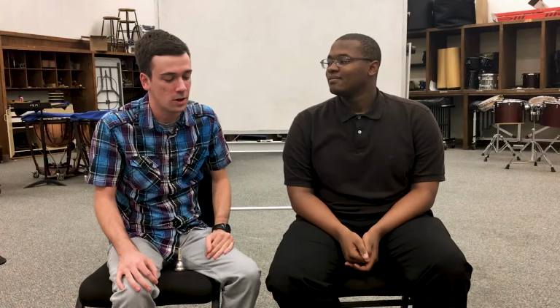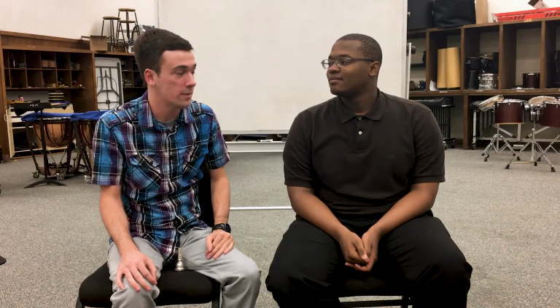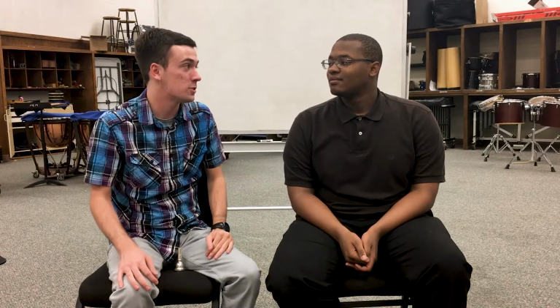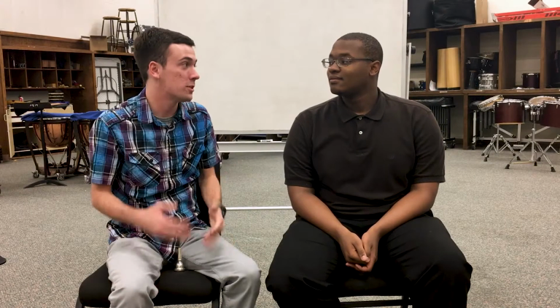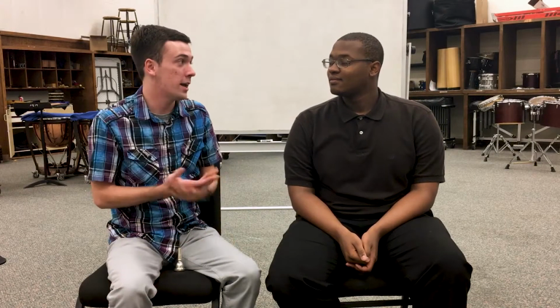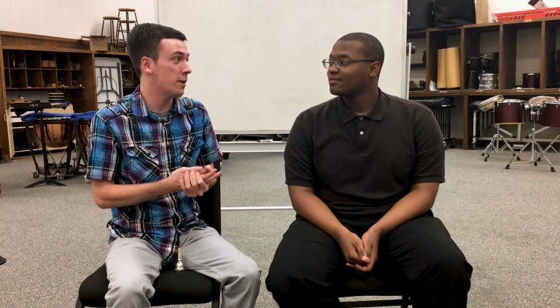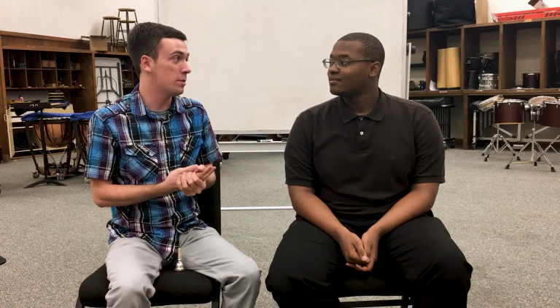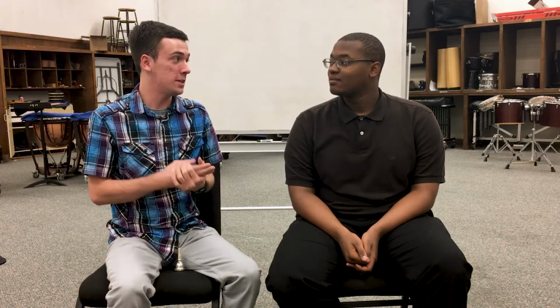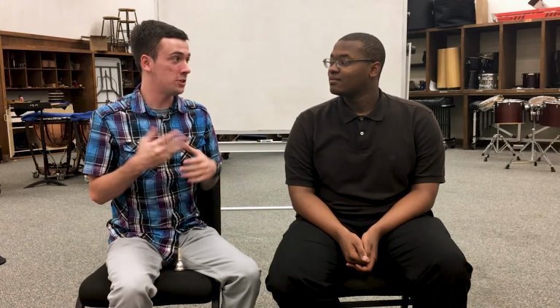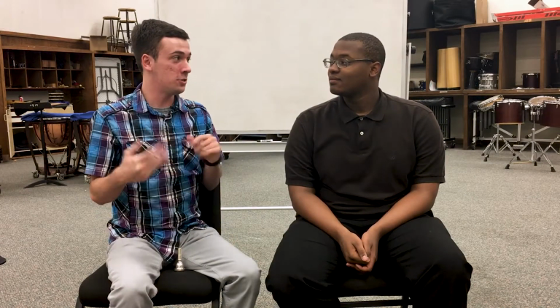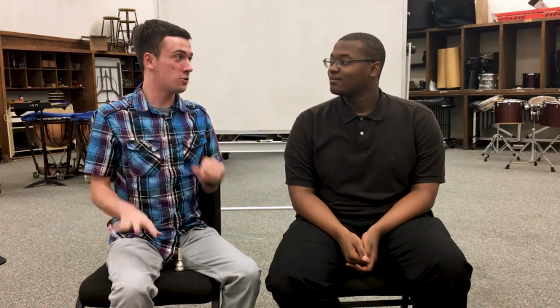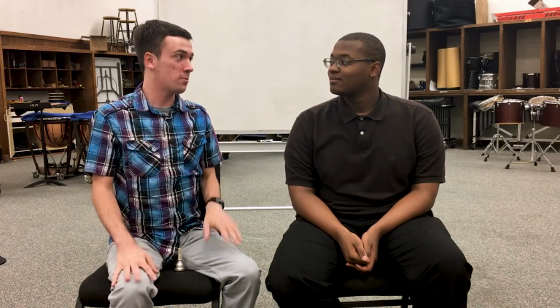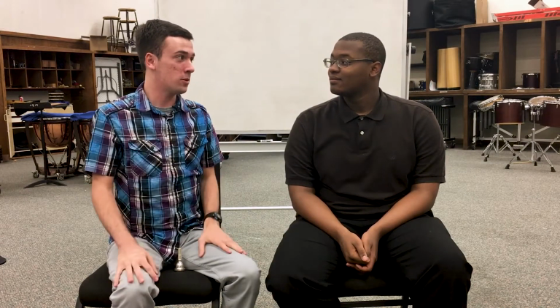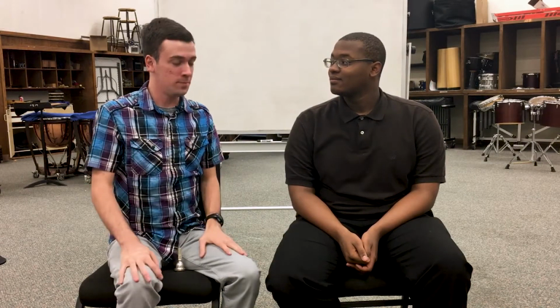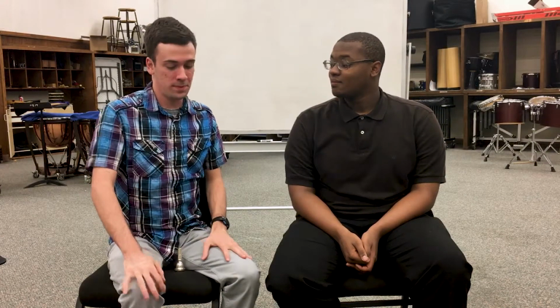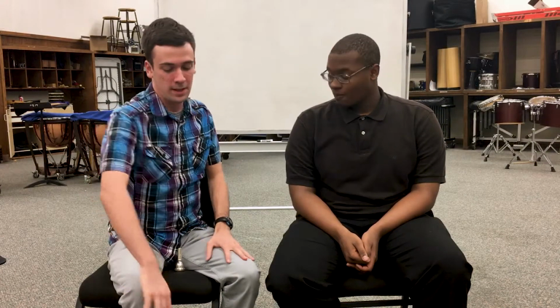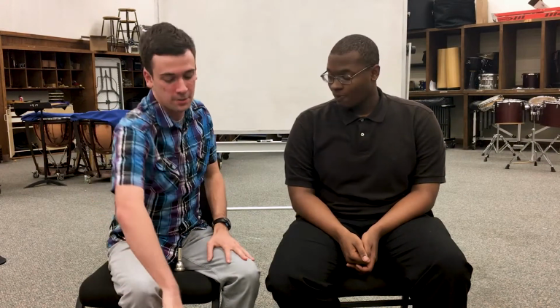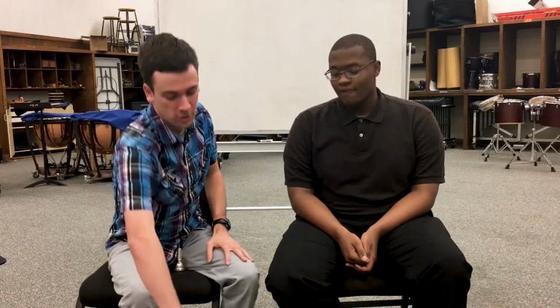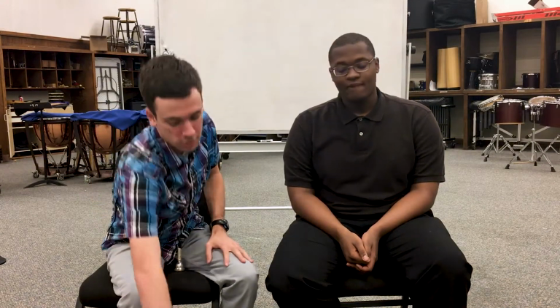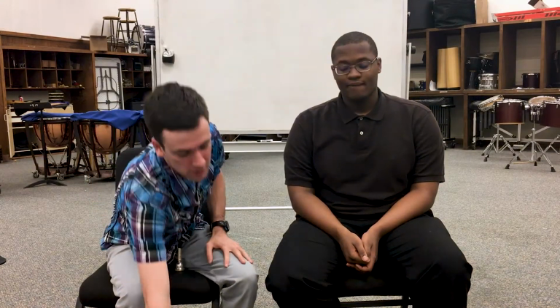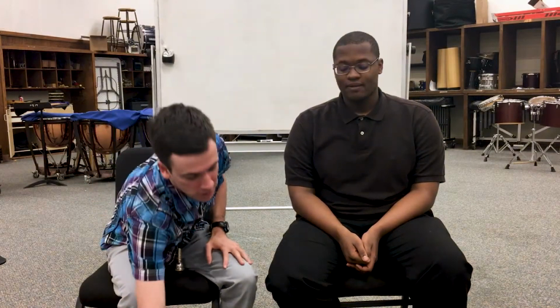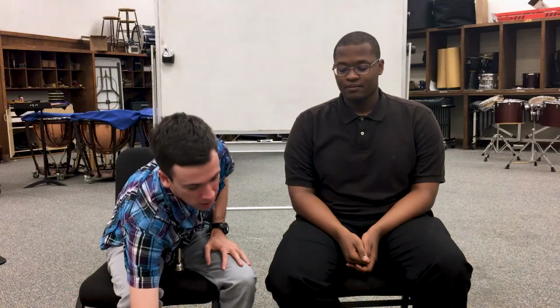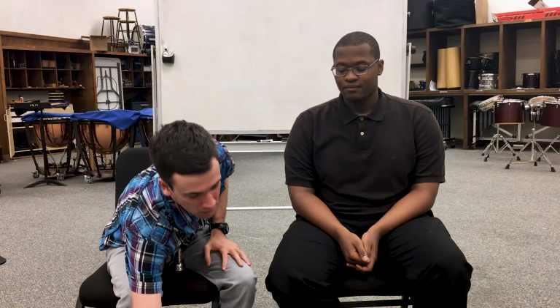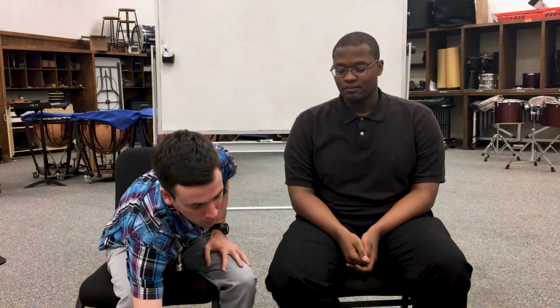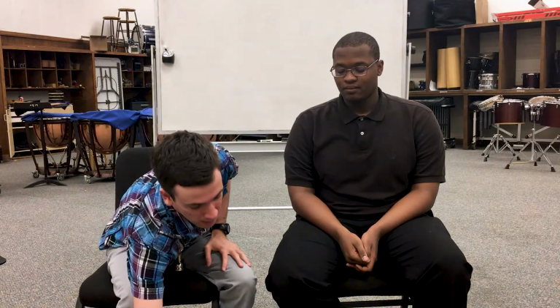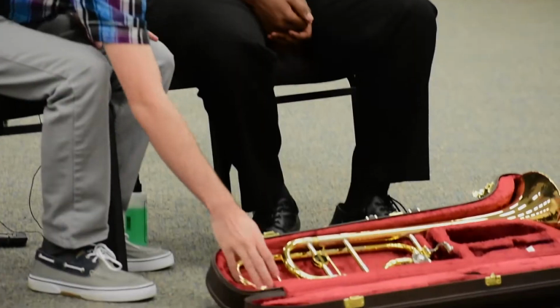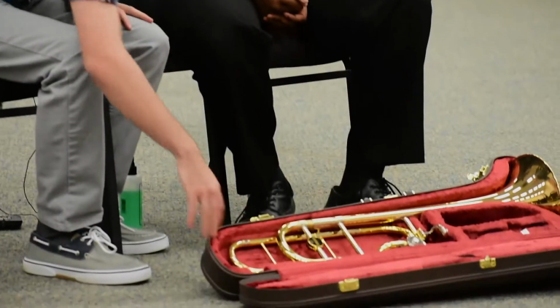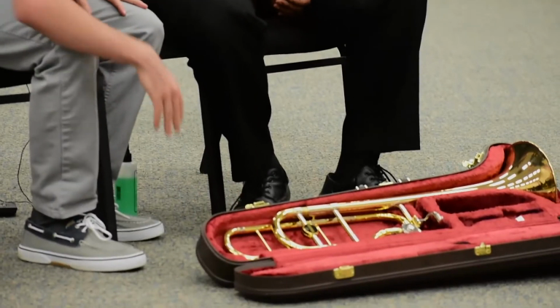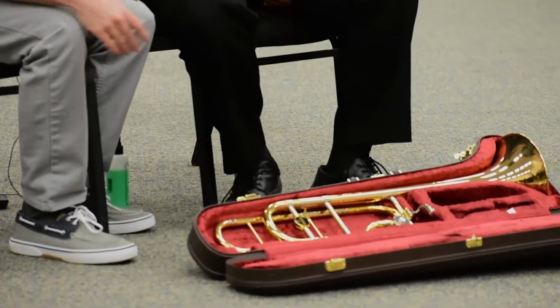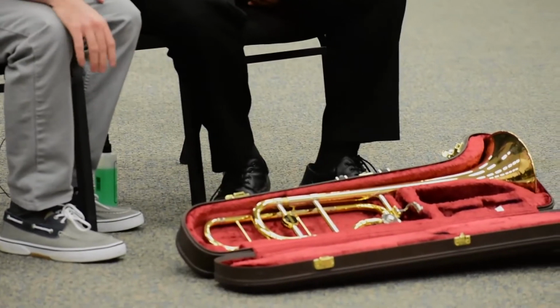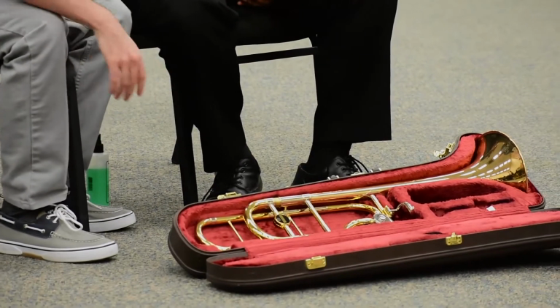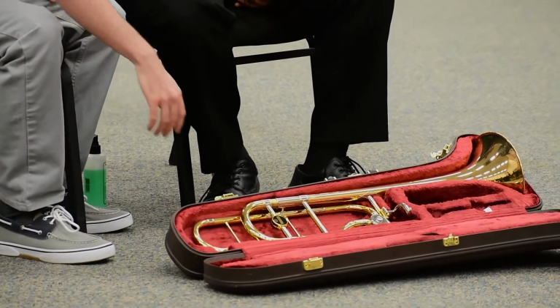Alright, so today I will be teaching you the trombone. First we're going to start by assembling the trombone.